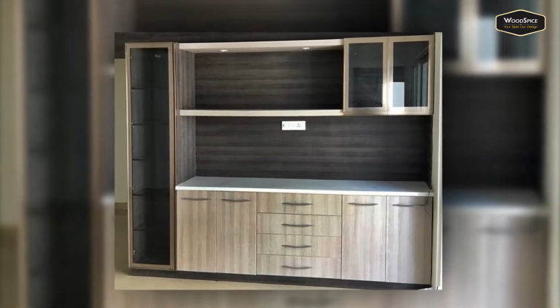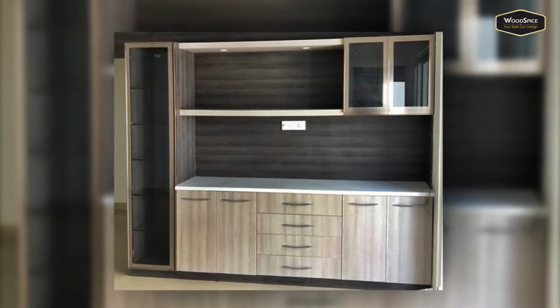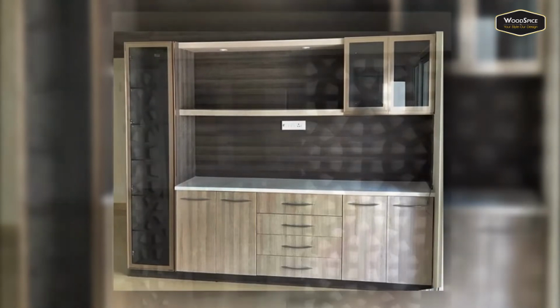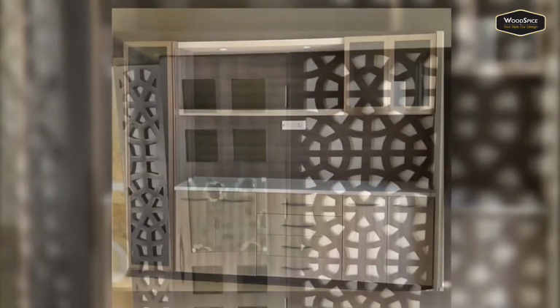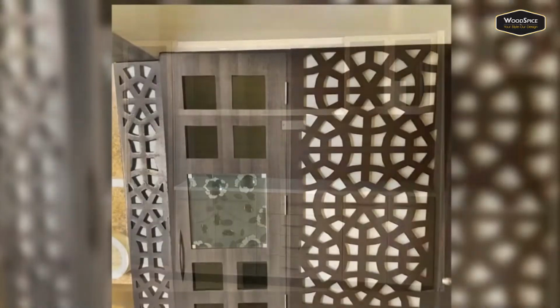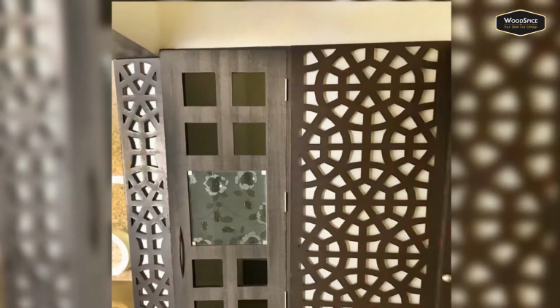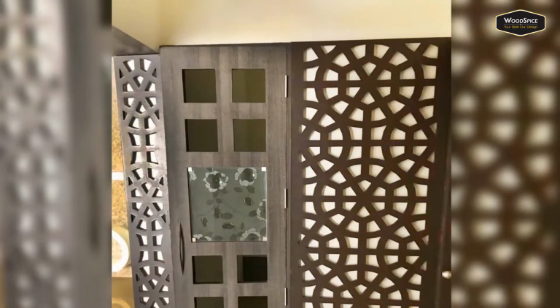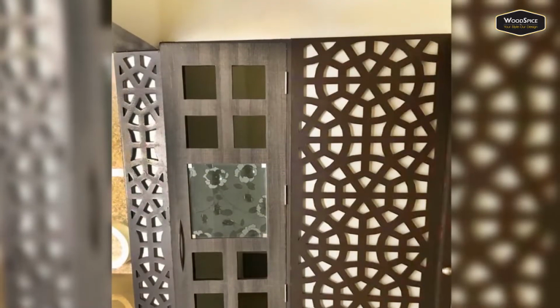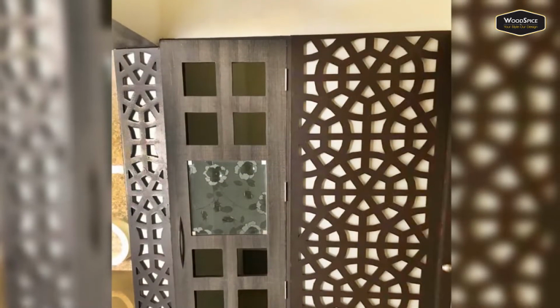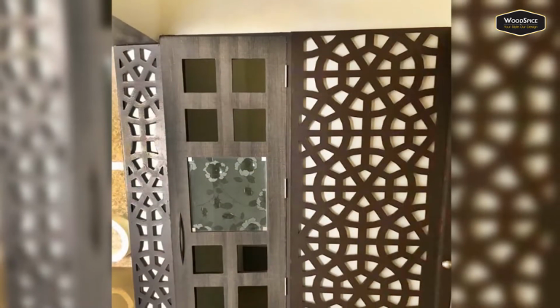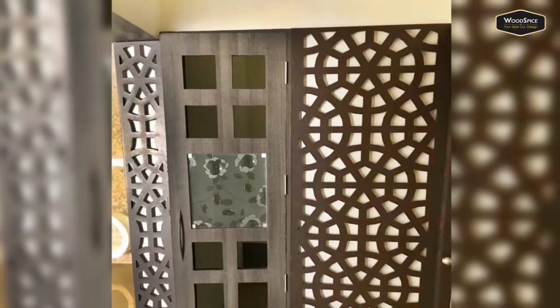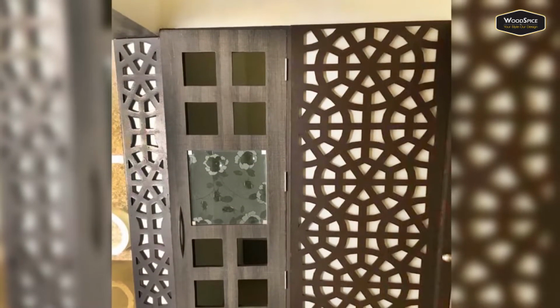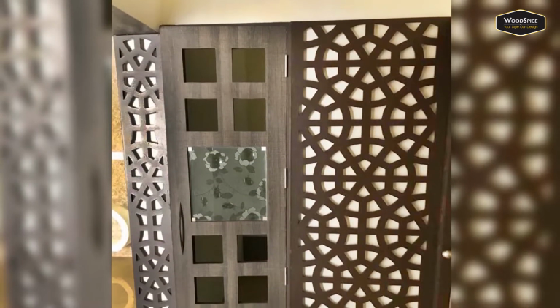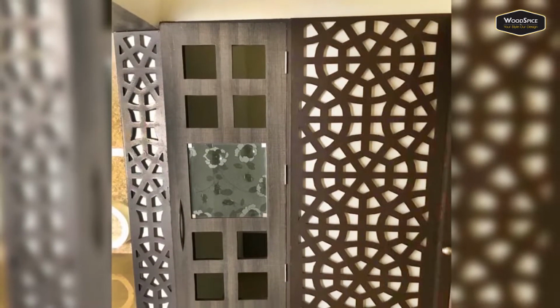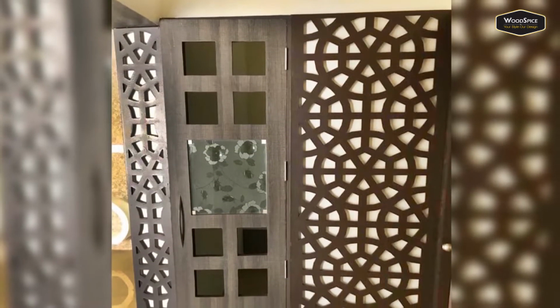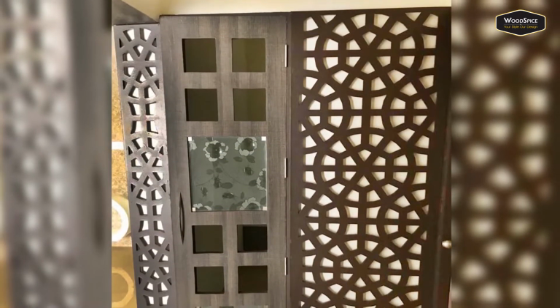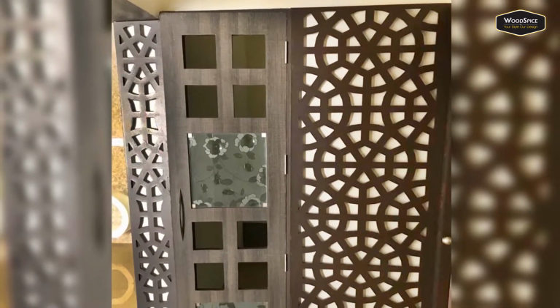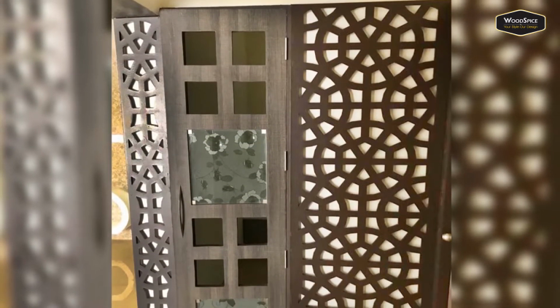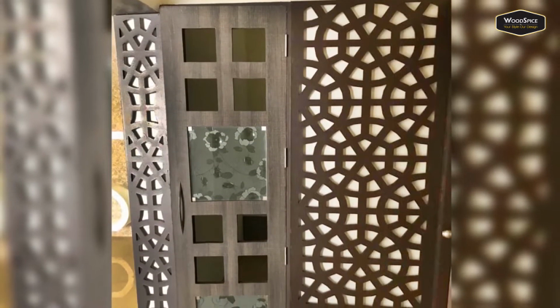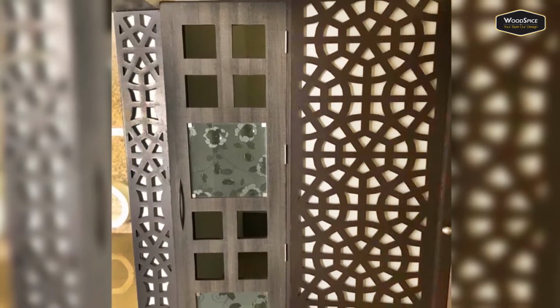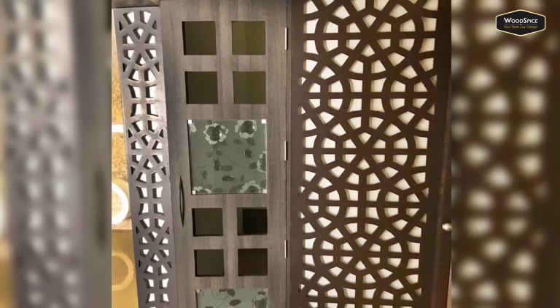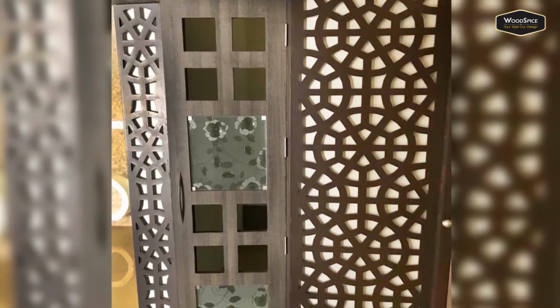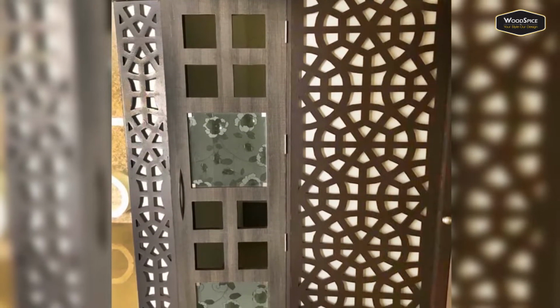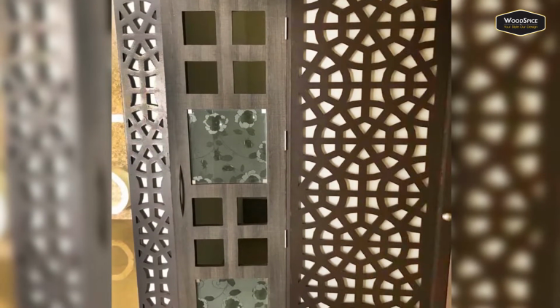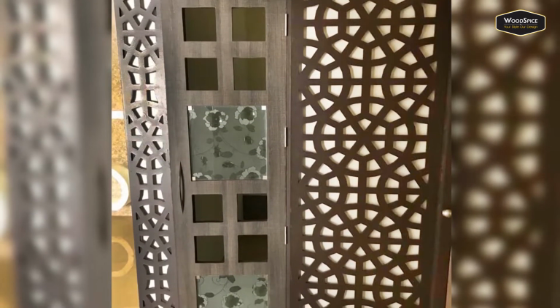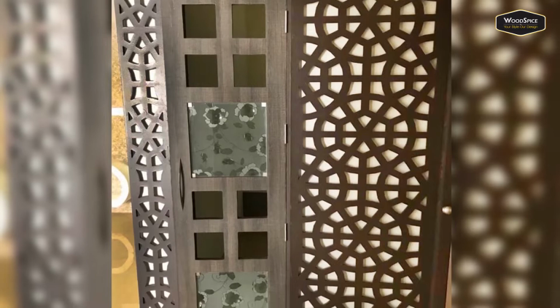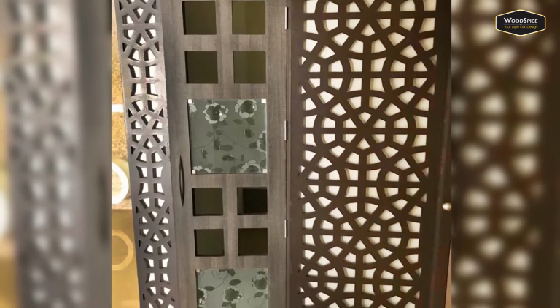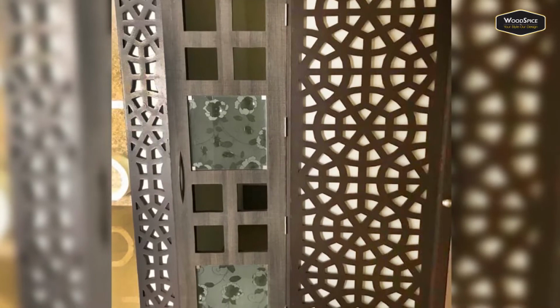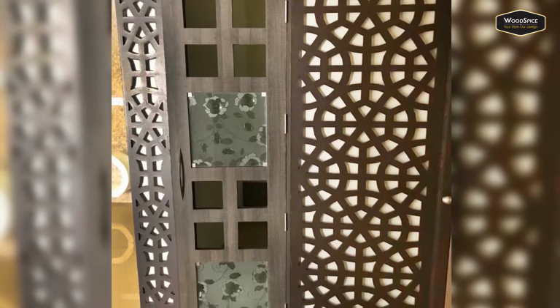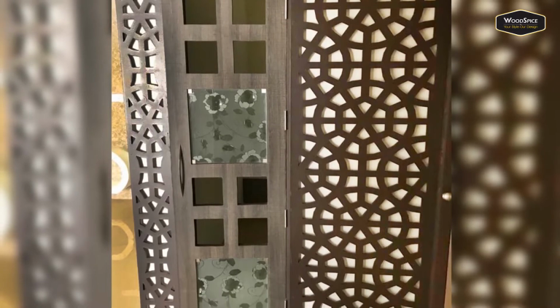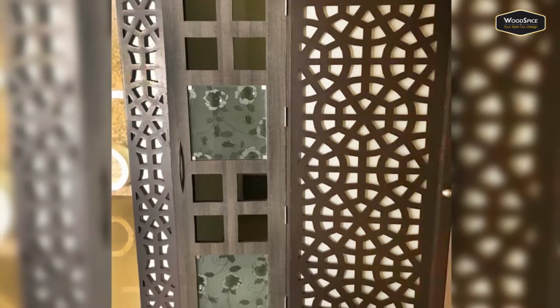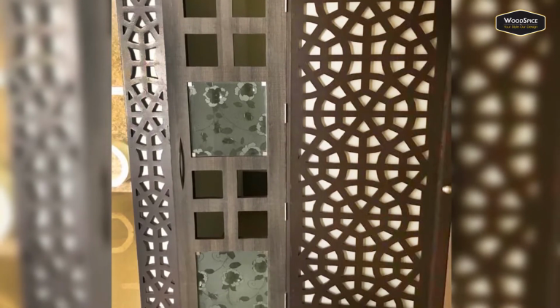Next is the puja unit. The door elevation is done with a CNC Jali design.